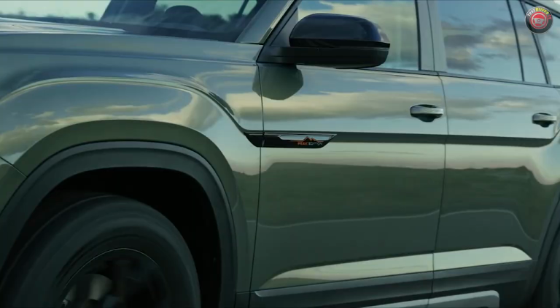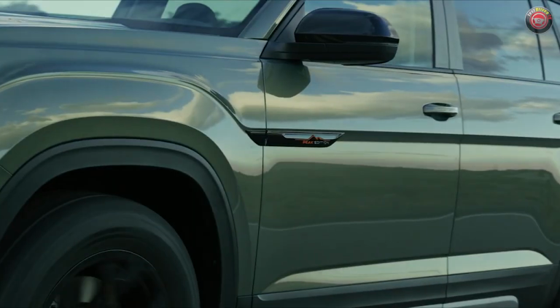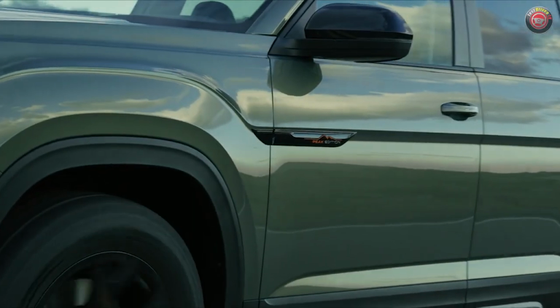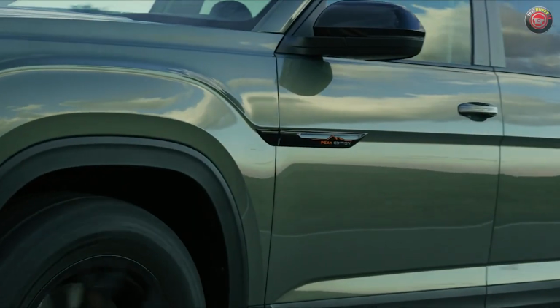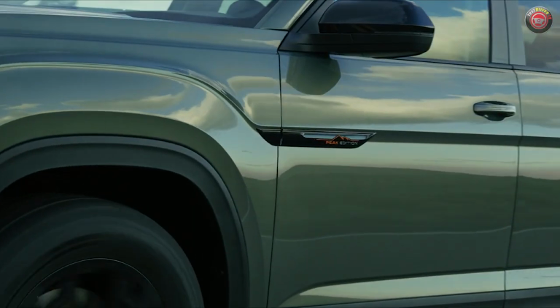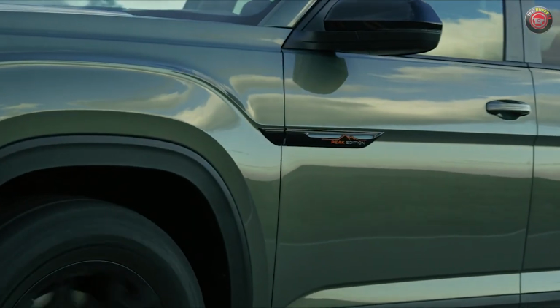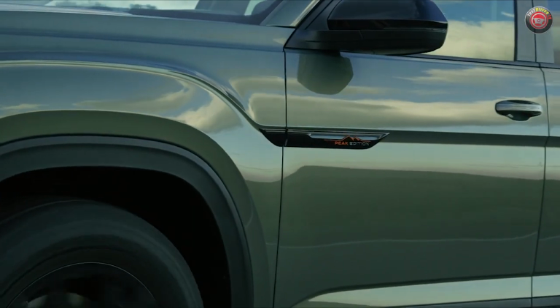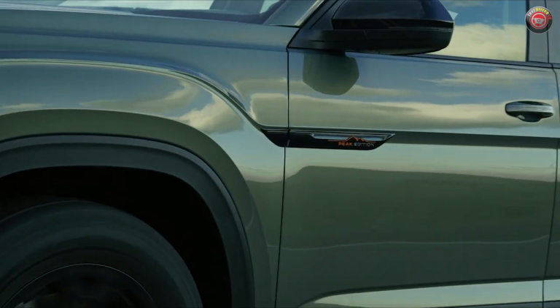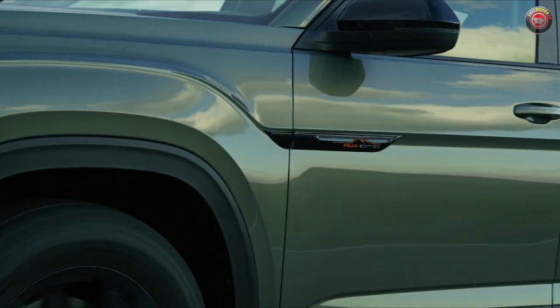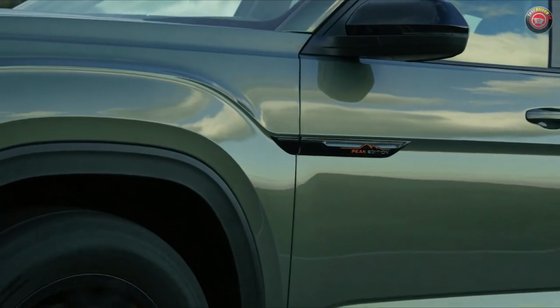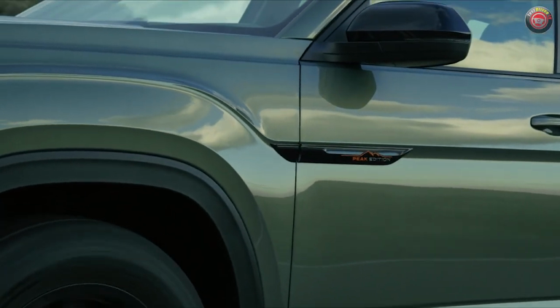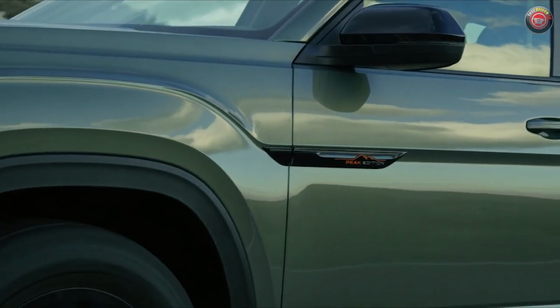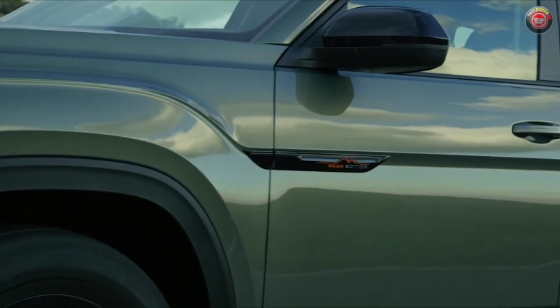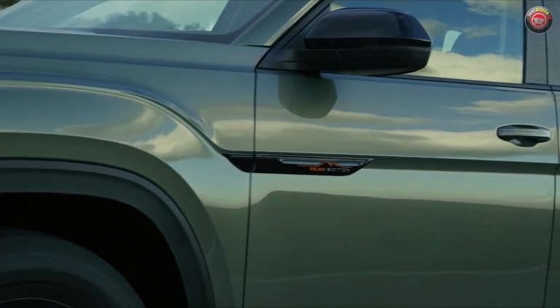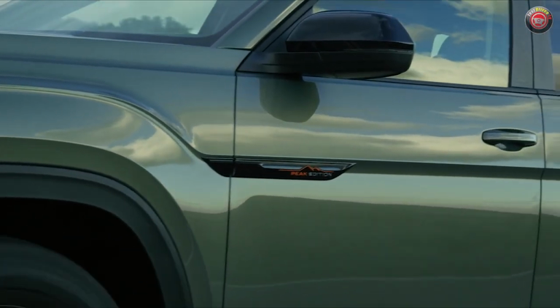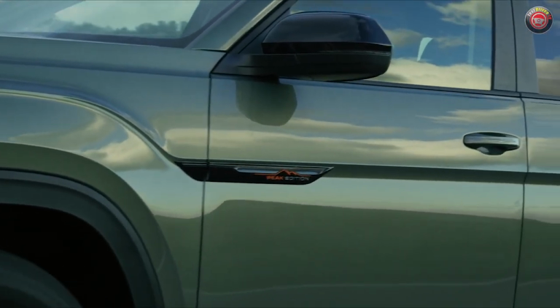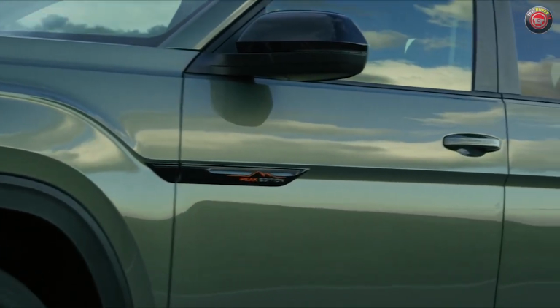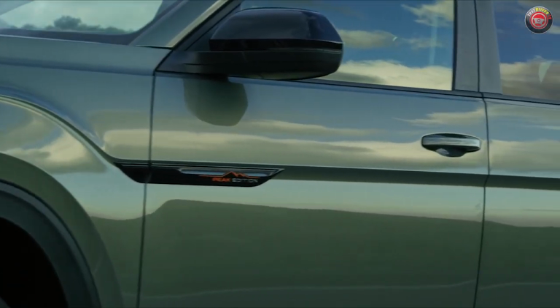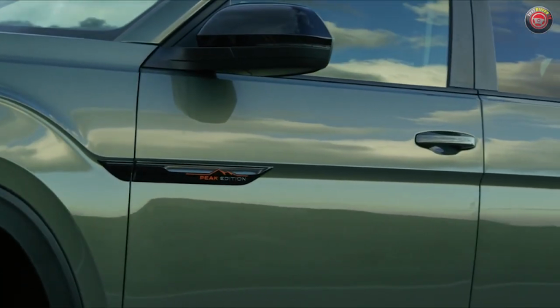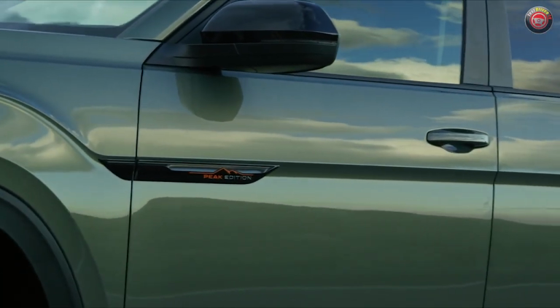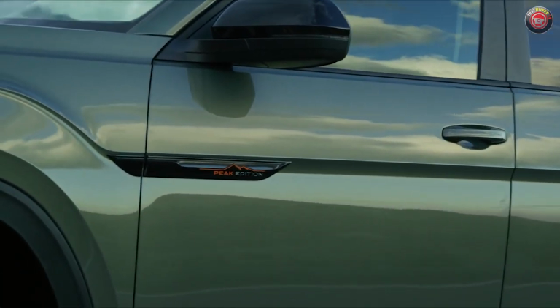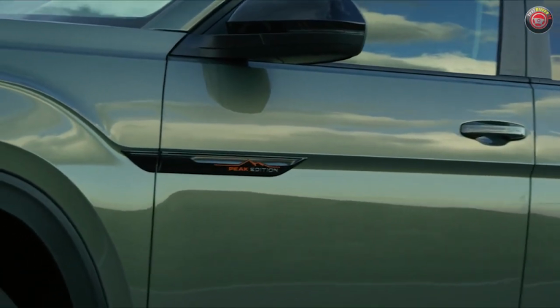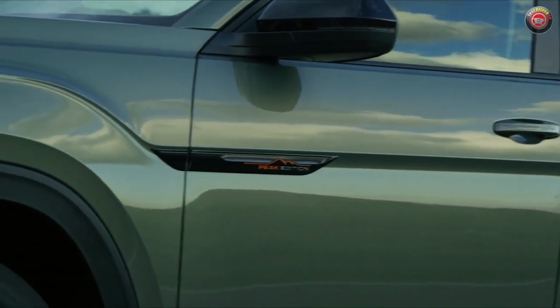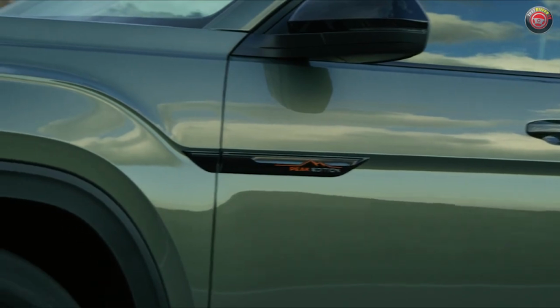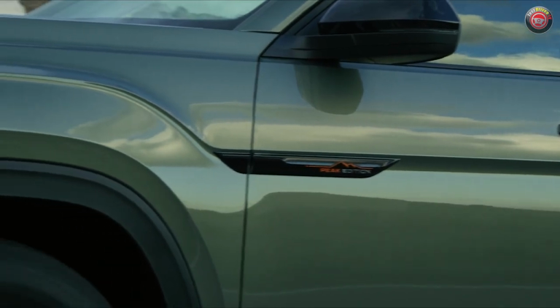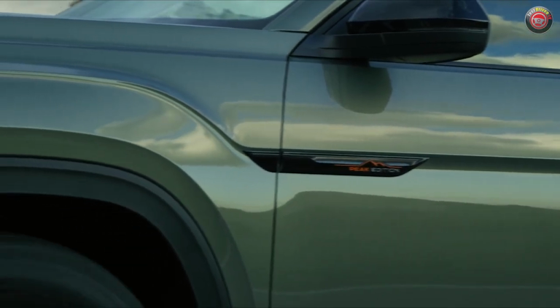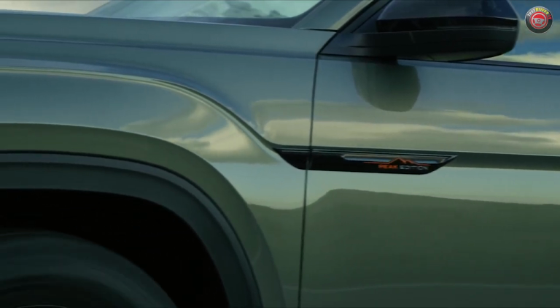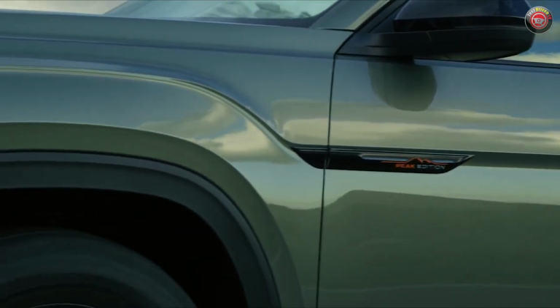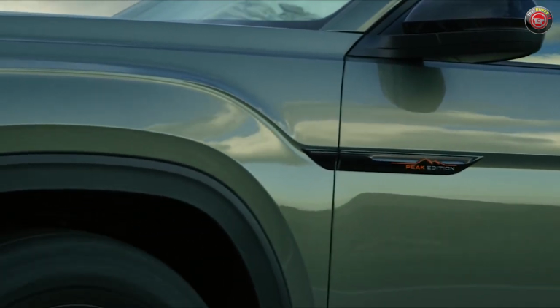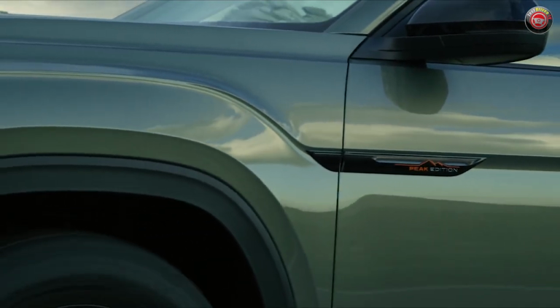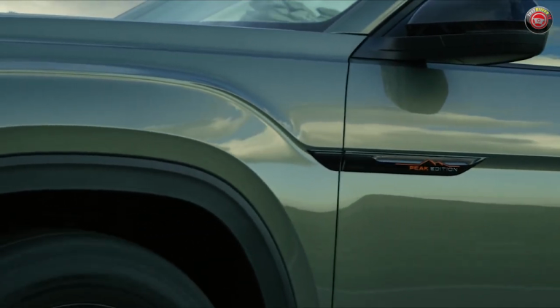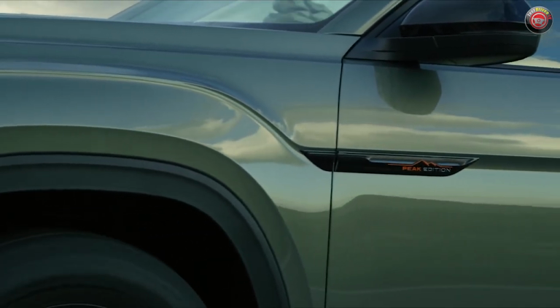The 2024 Volkswagen Atlas Peak Edition will launch late this summer, with final pricing and package specs to come closer to that time.